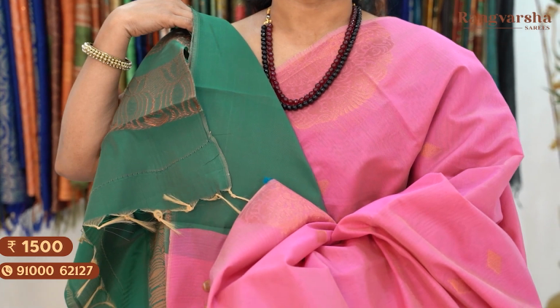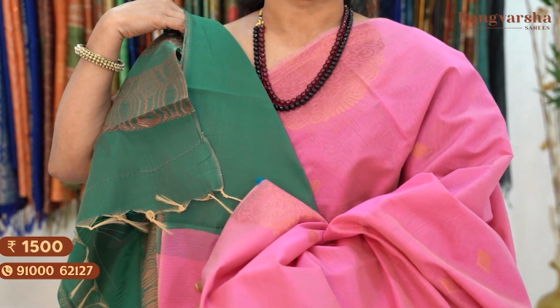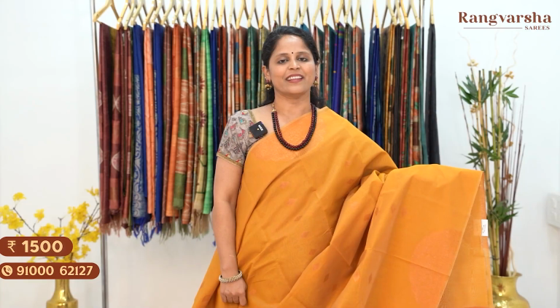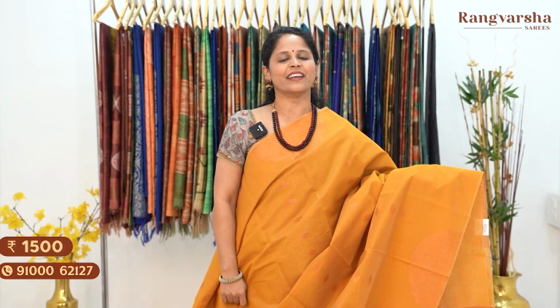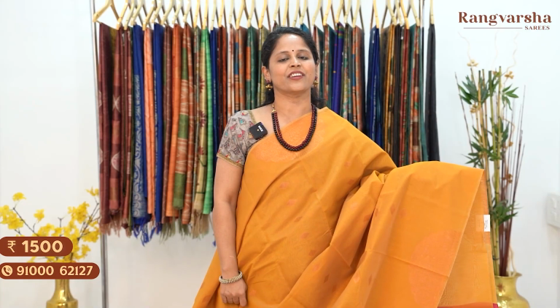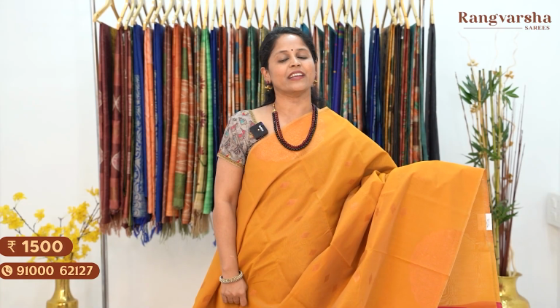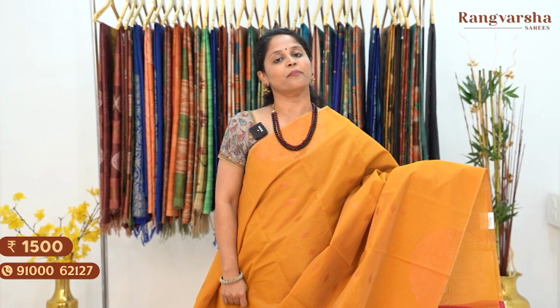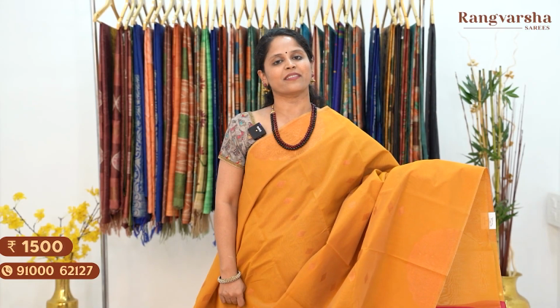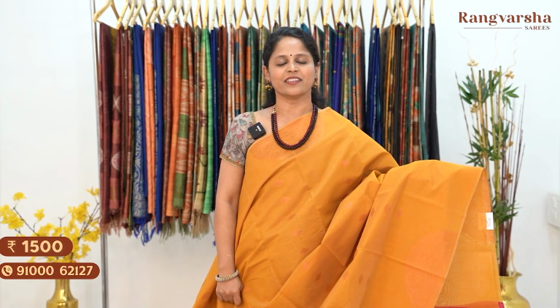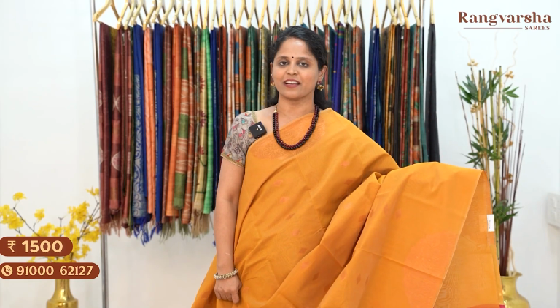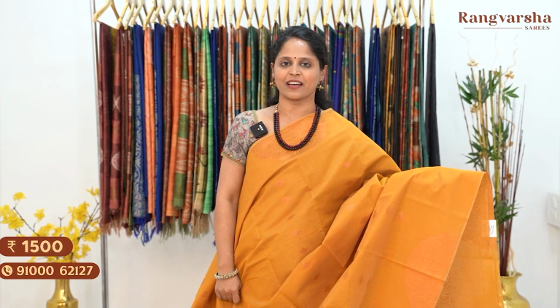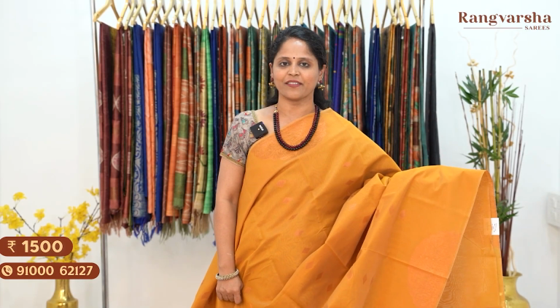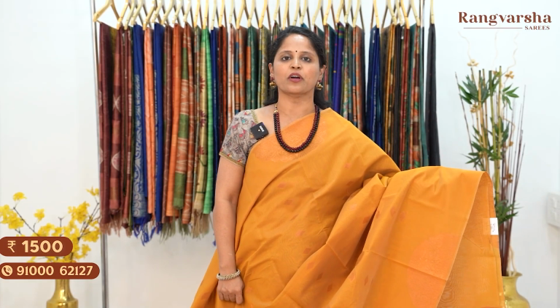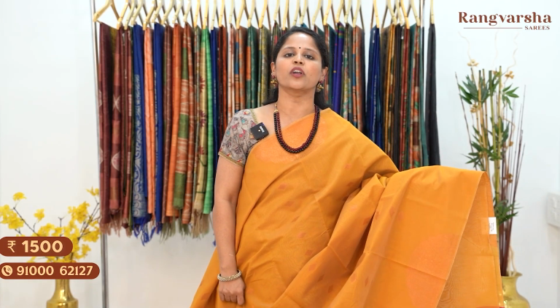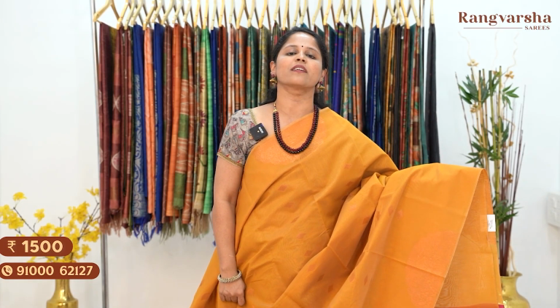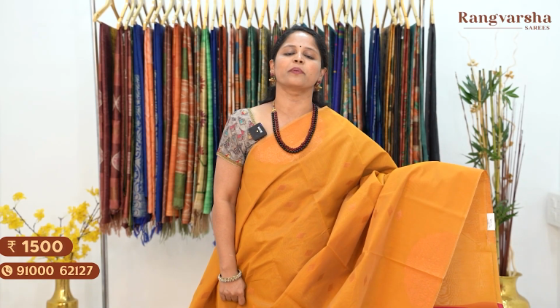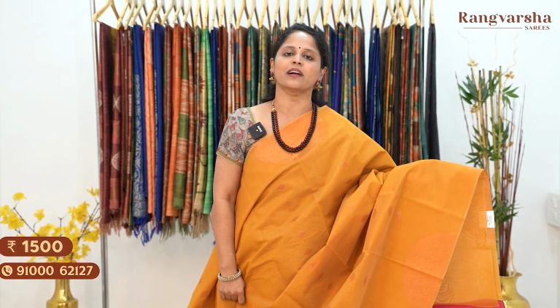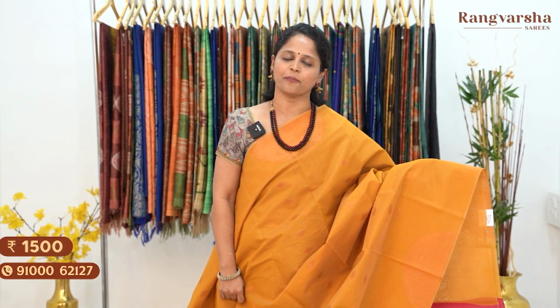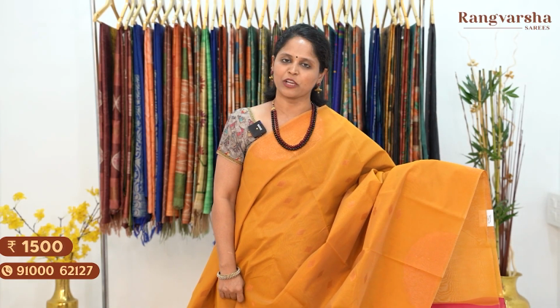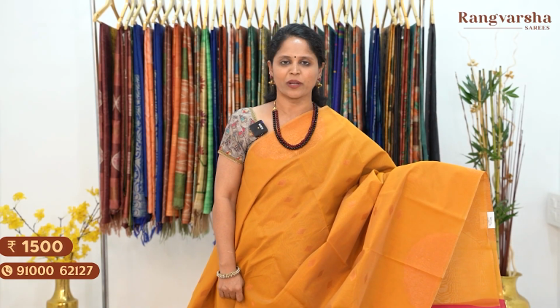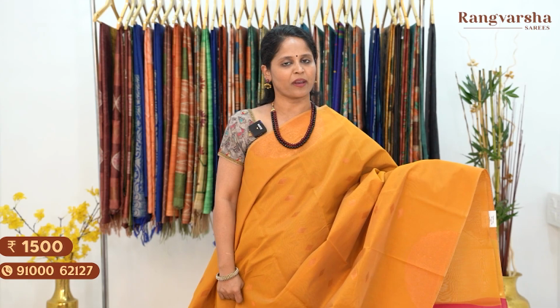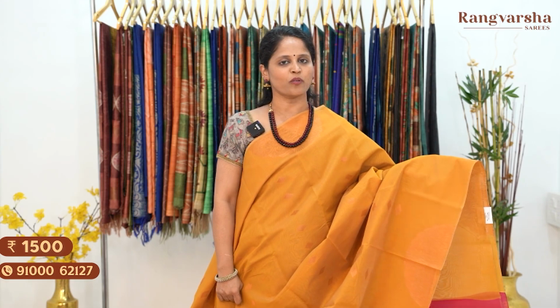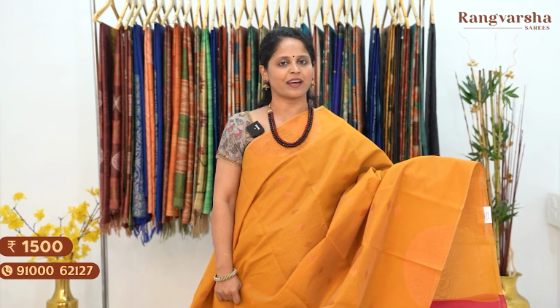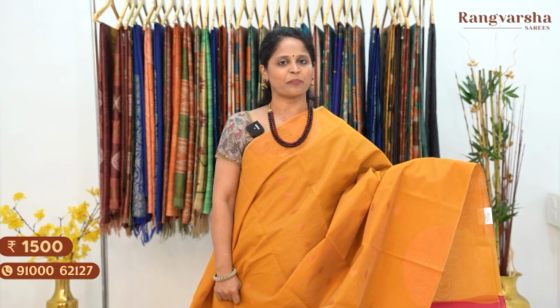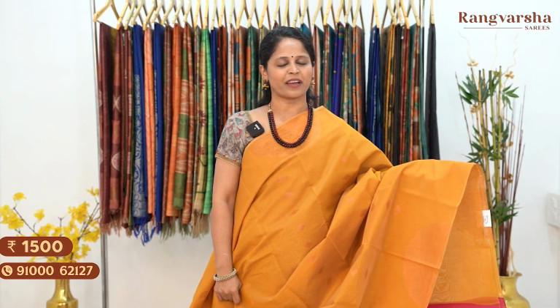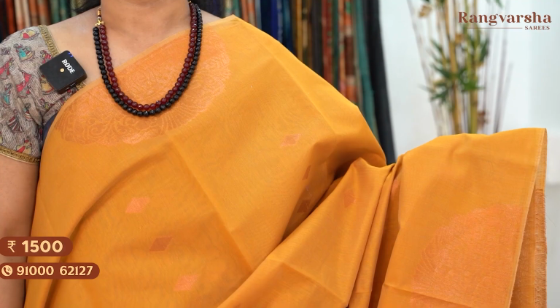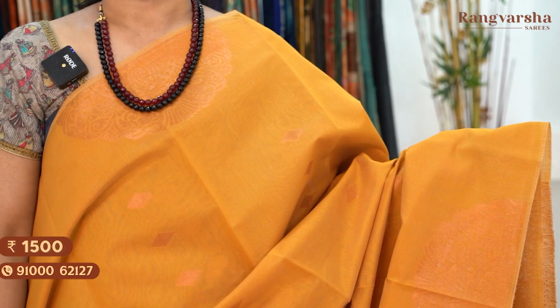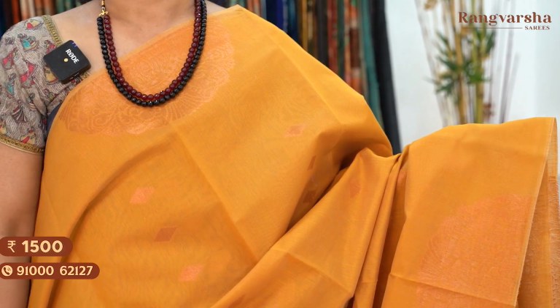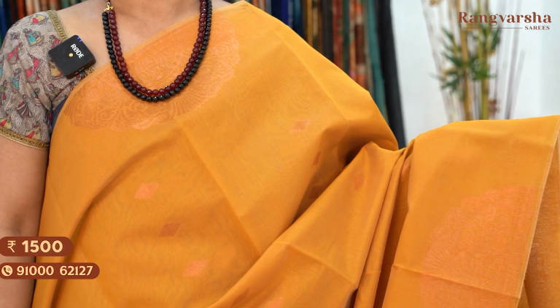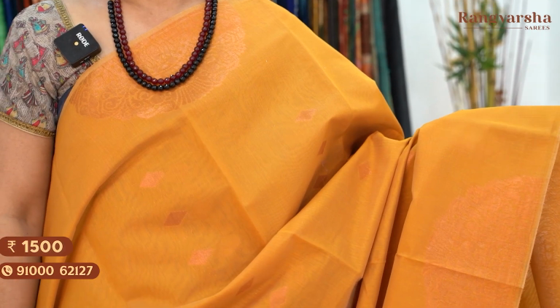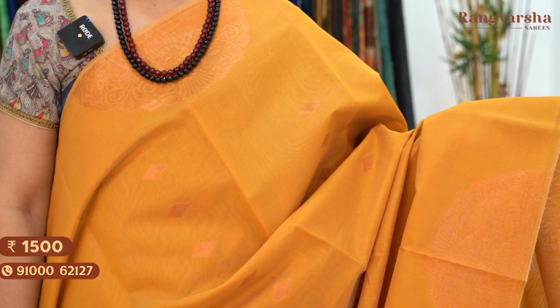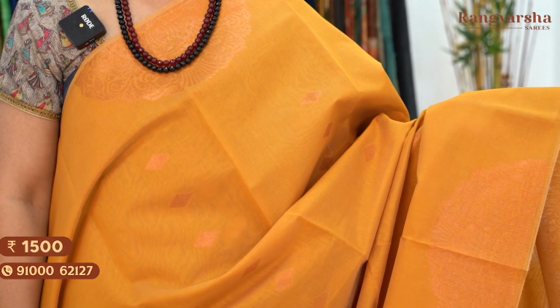The next shade is a mustard color saree with a contrast pink color pallu and blouse. Saree price 1500, free shipping.